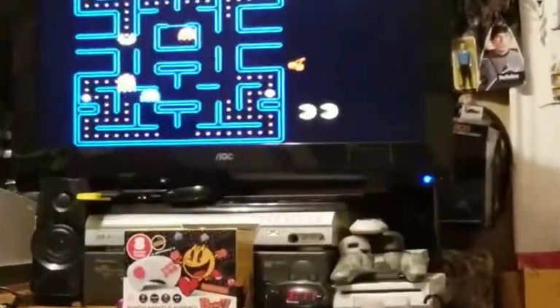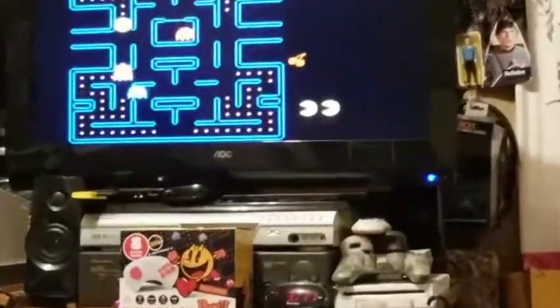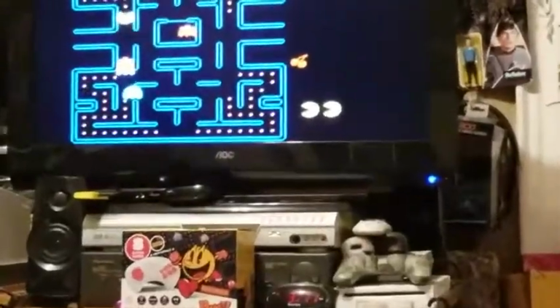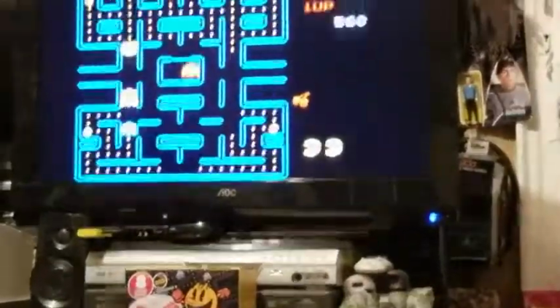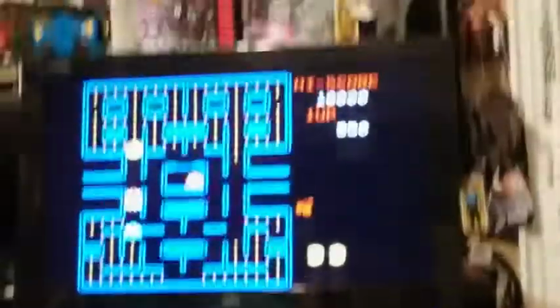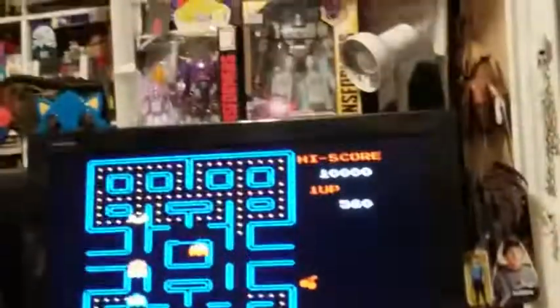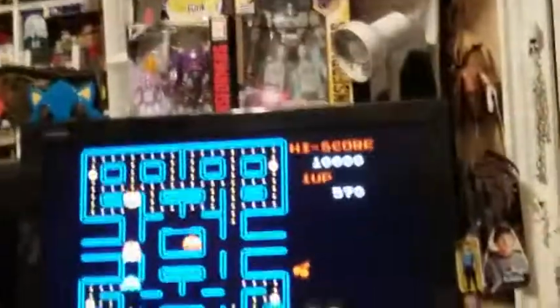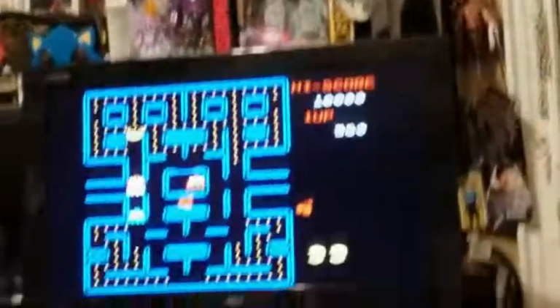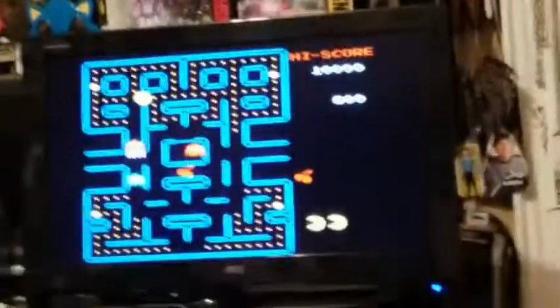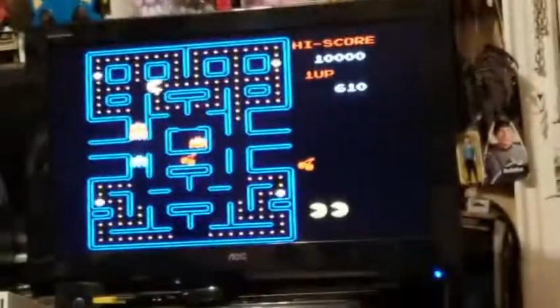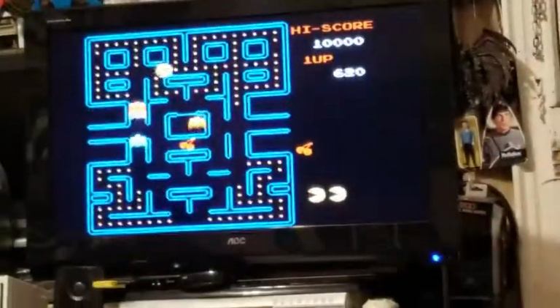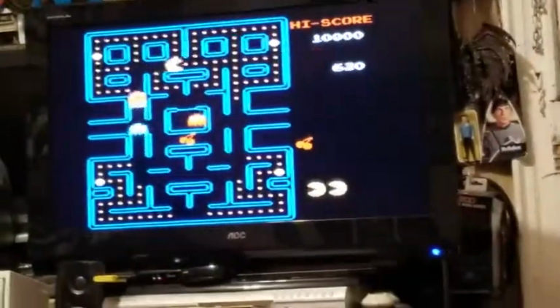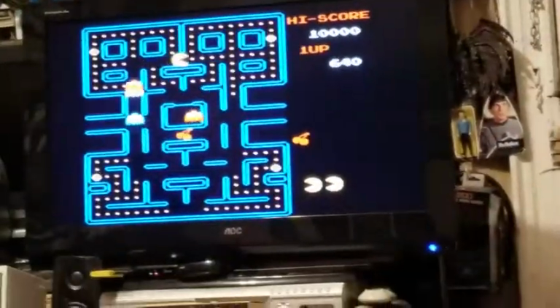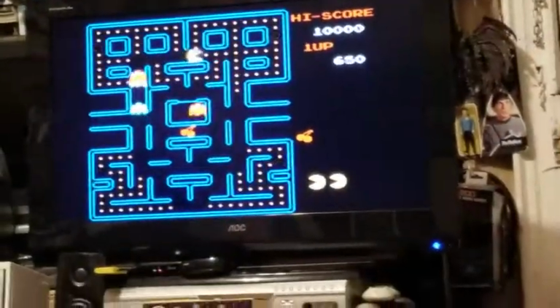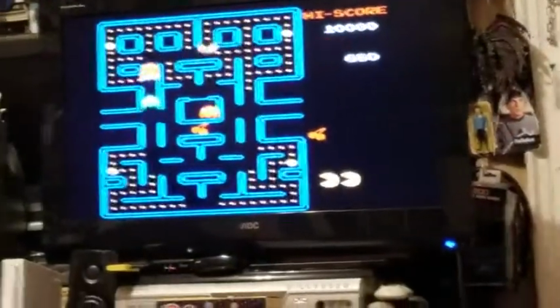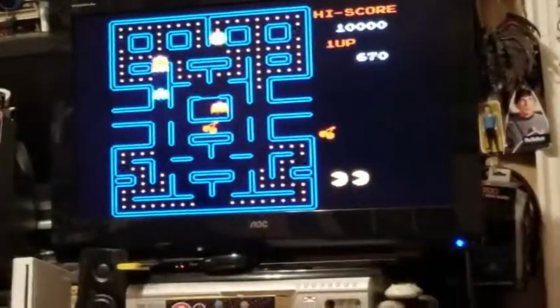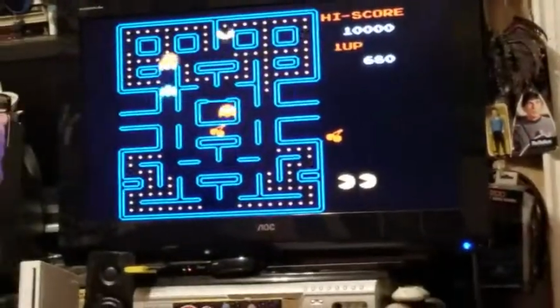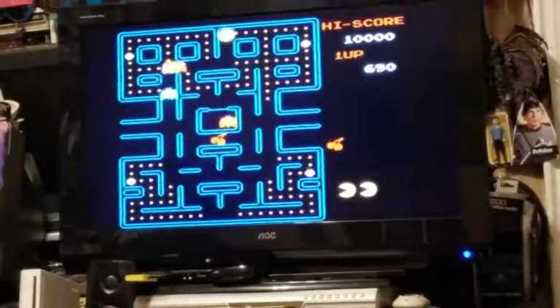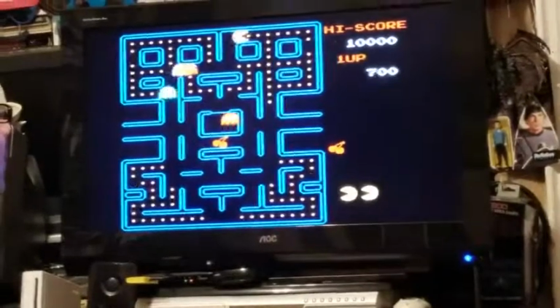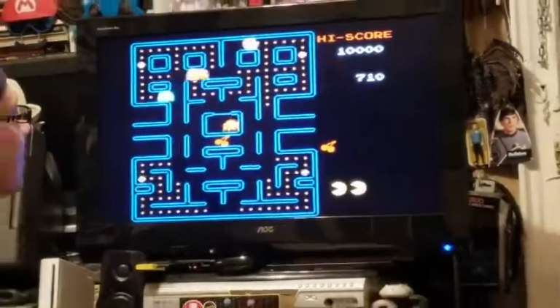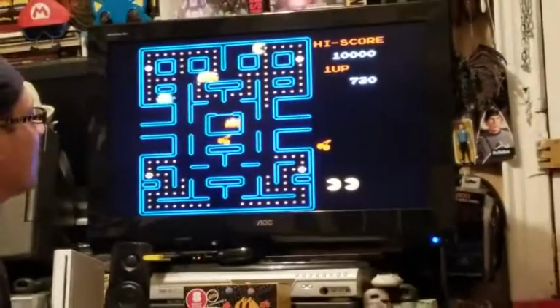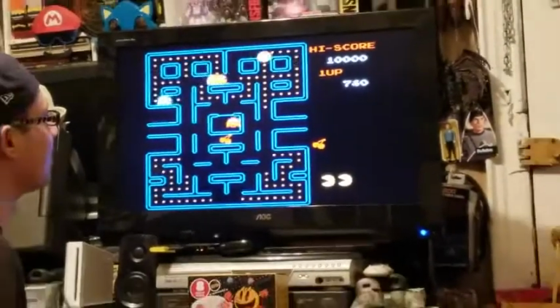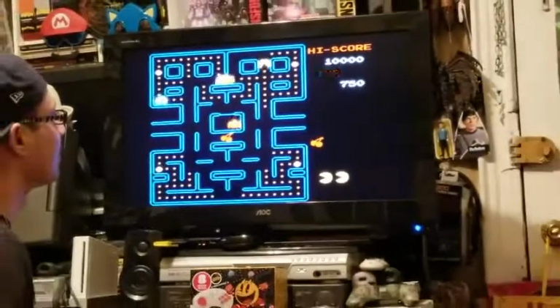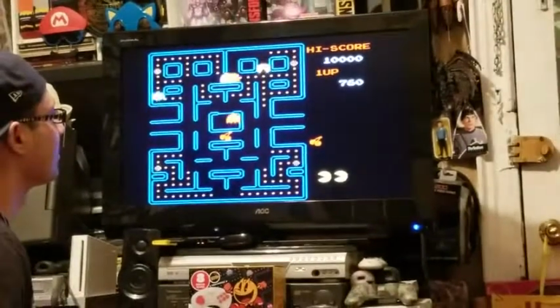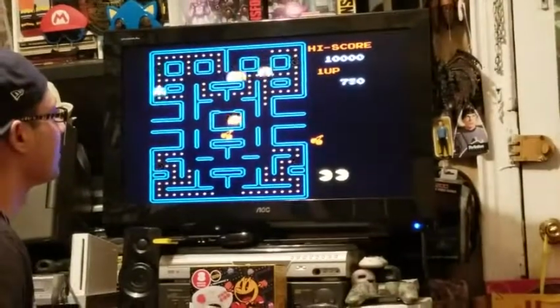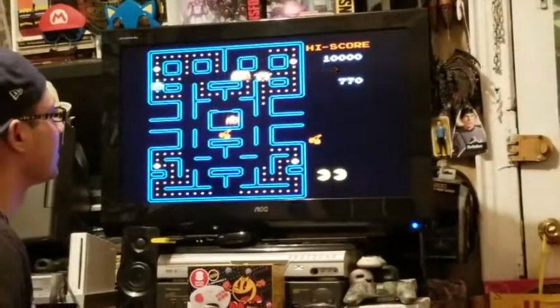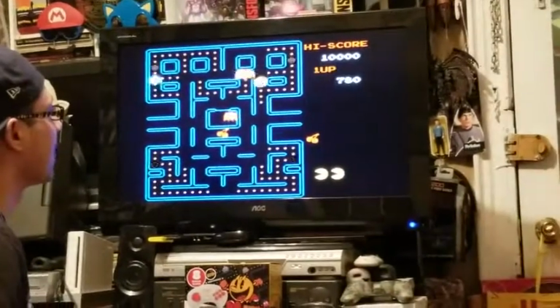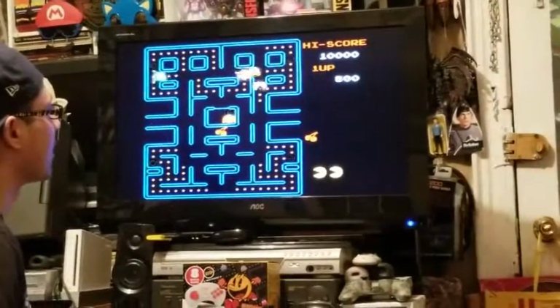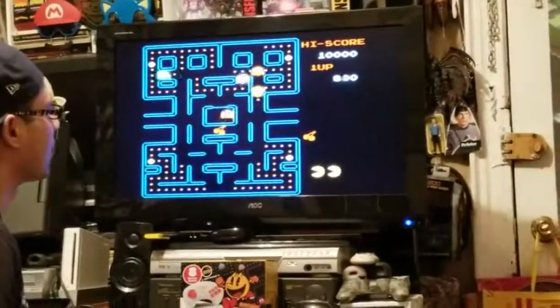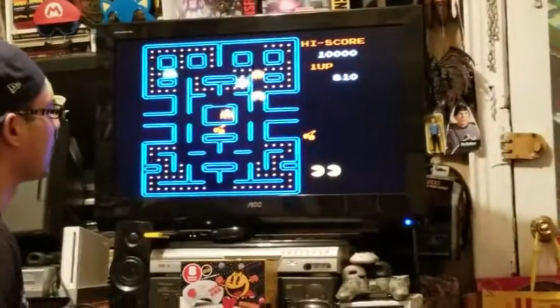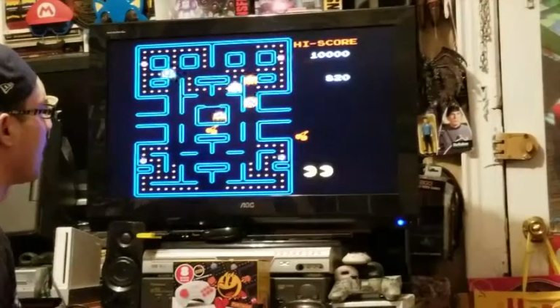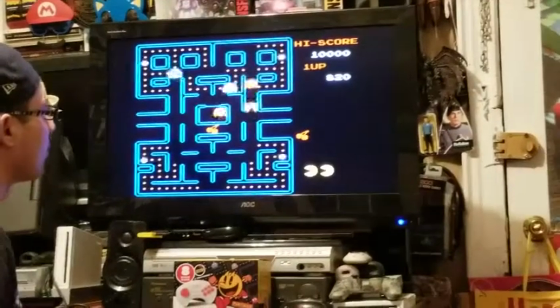I don't see what the problem is — you see a problem here? Nope. You guys got to get off your high horses.